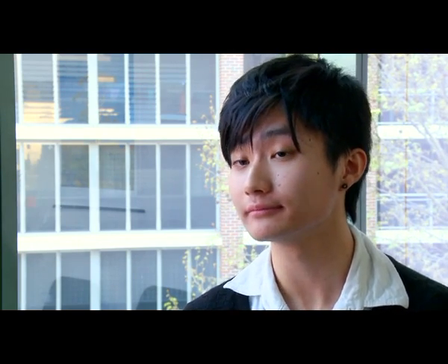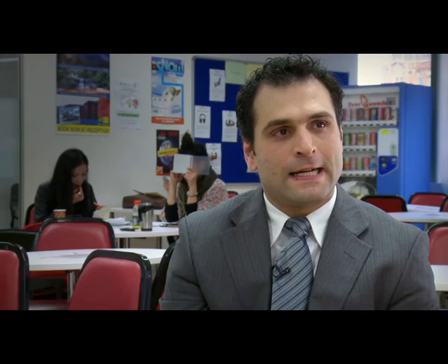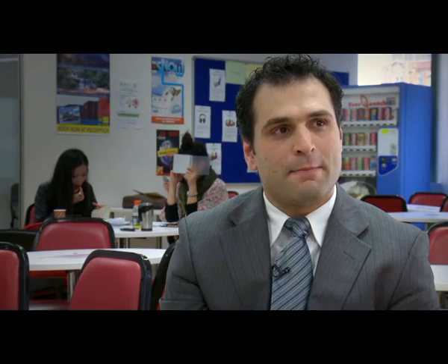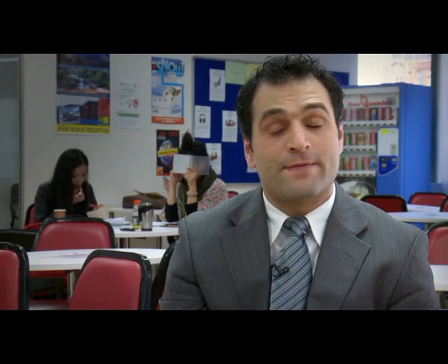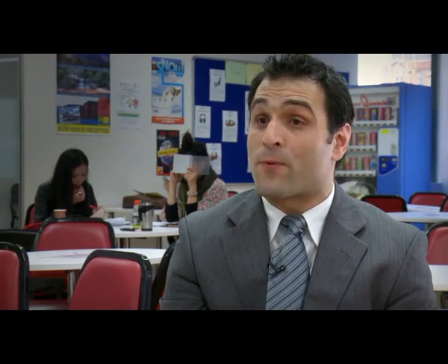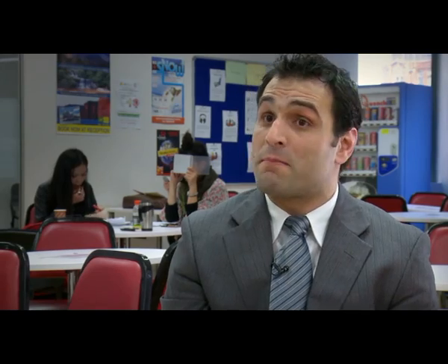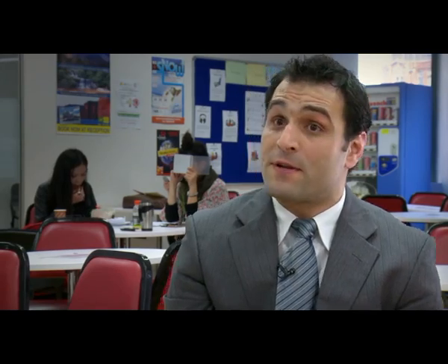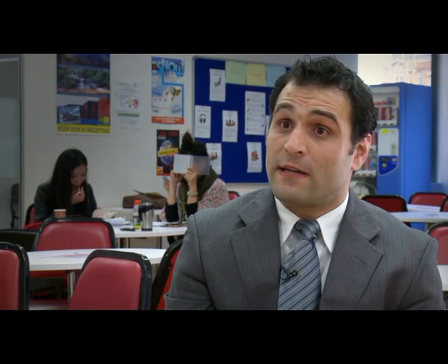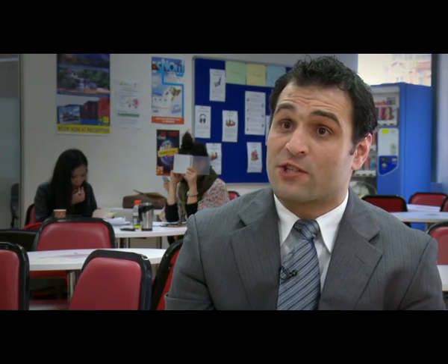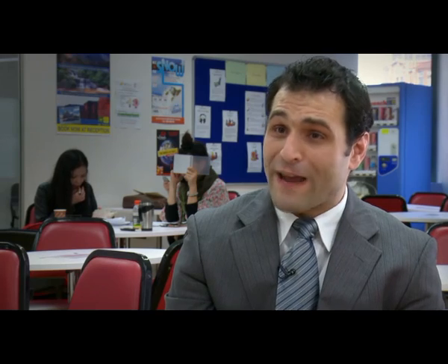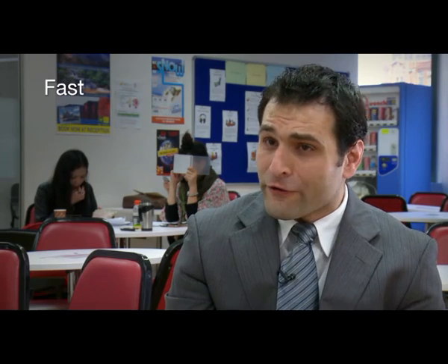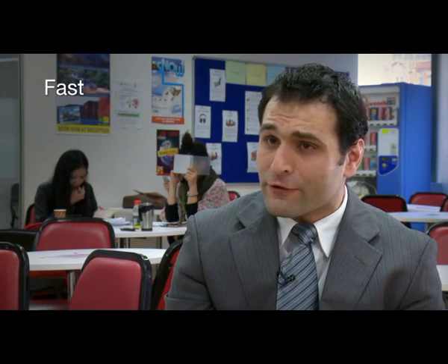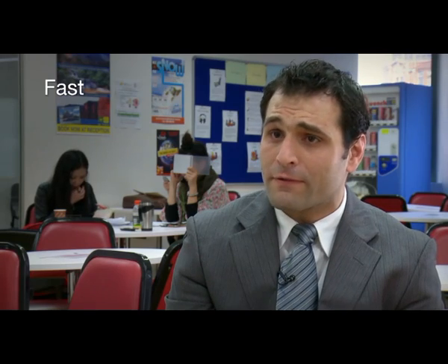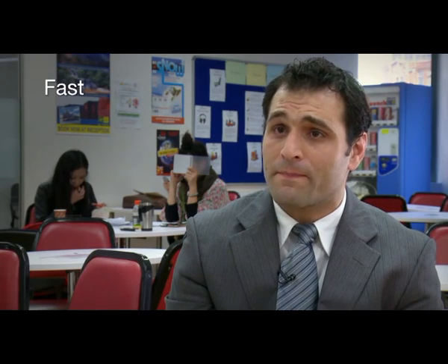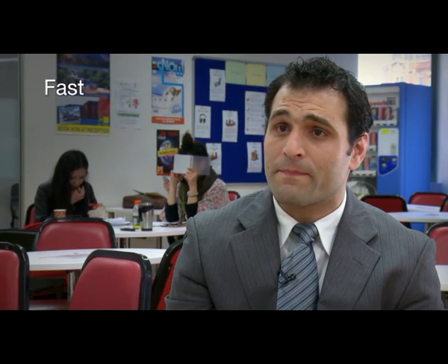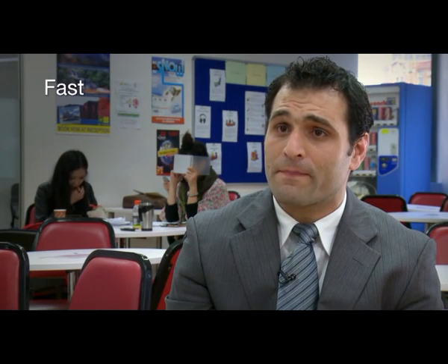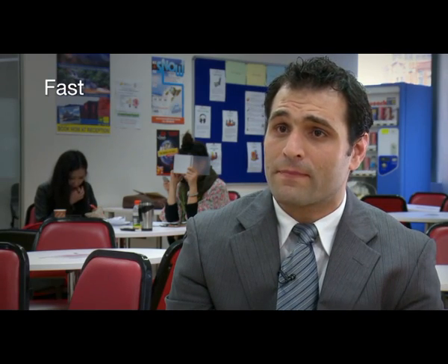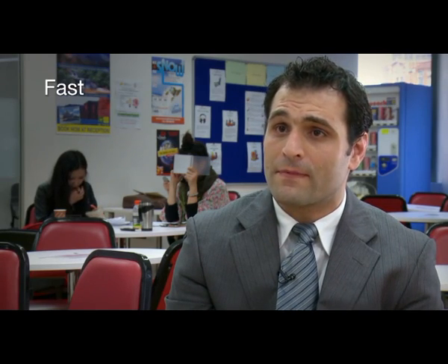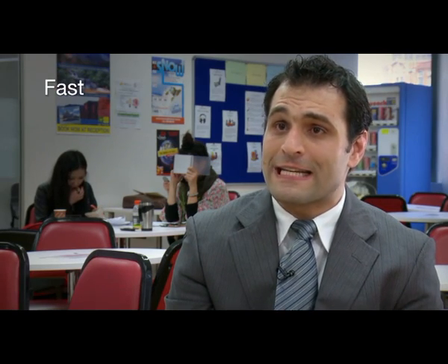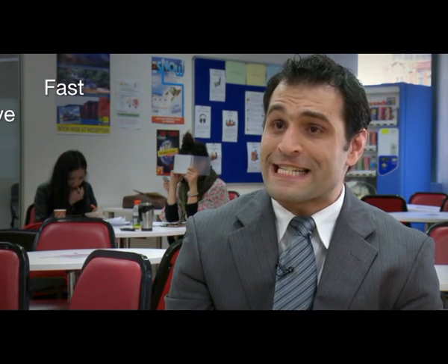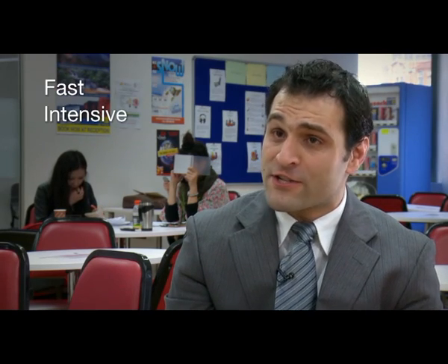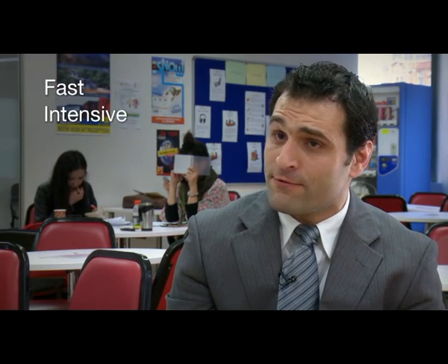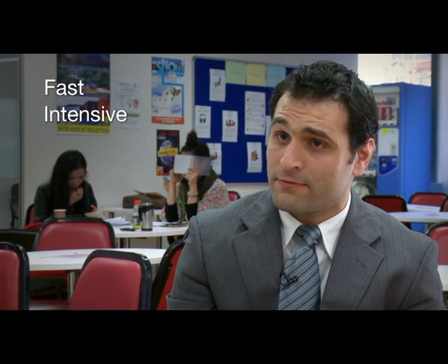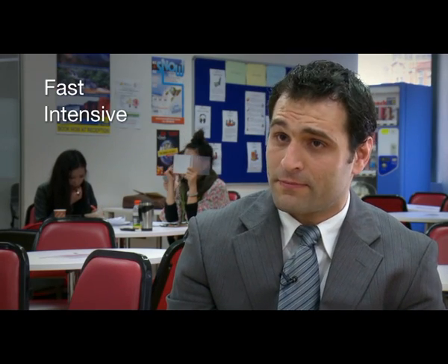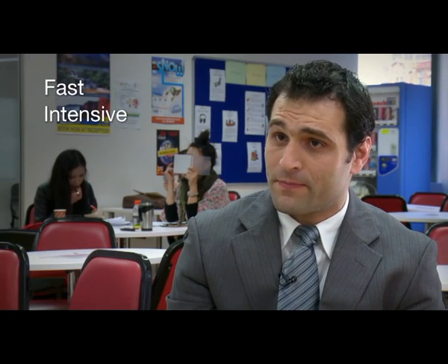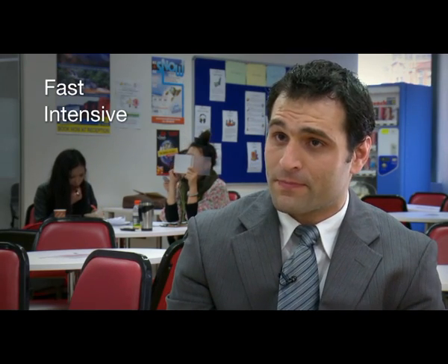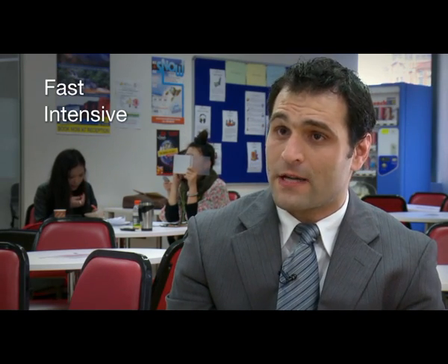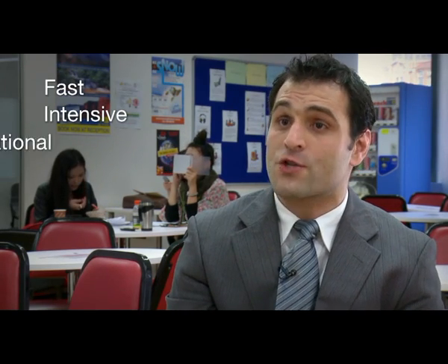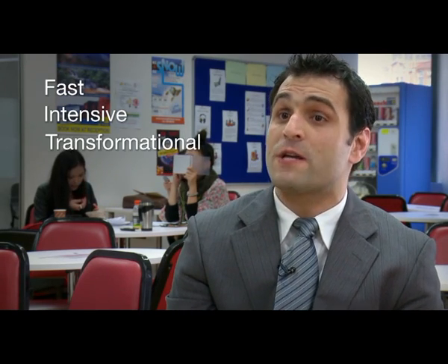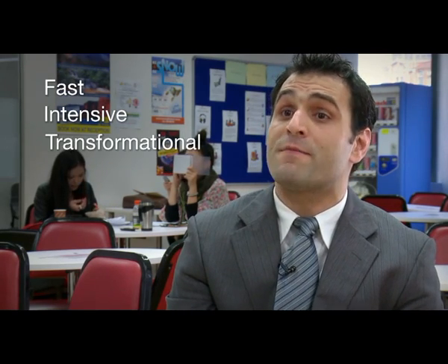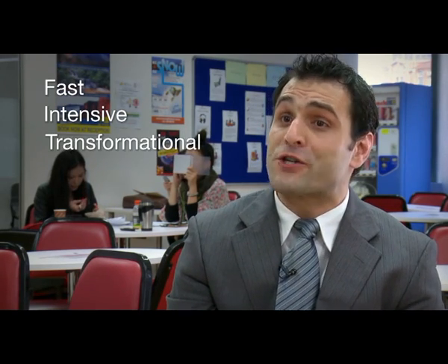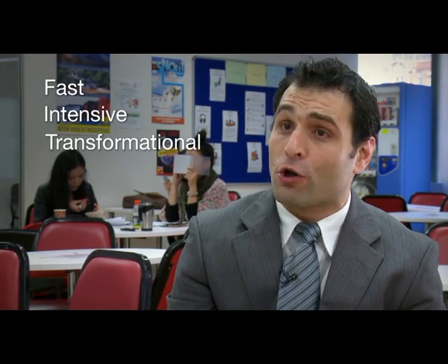I believe the Pranatha method is fast, intensive and transformational.